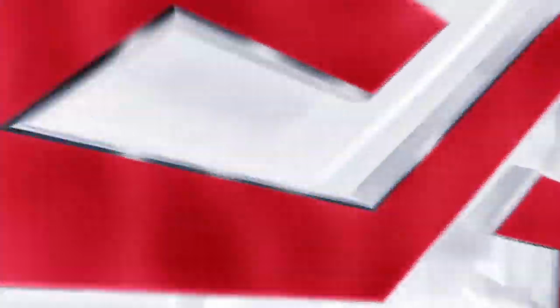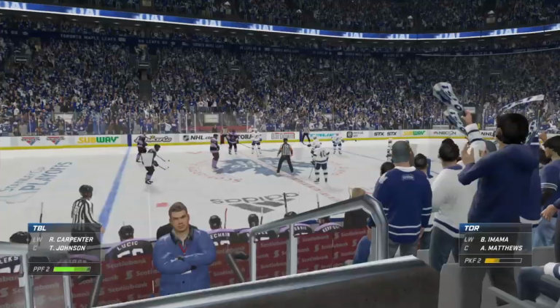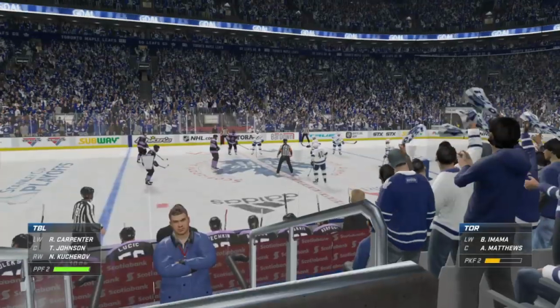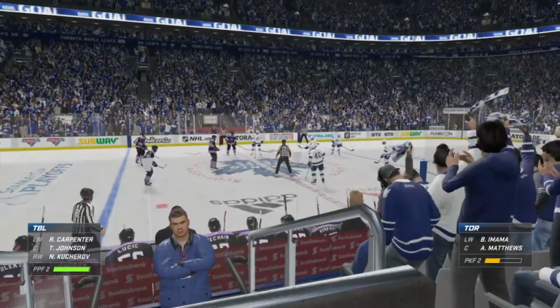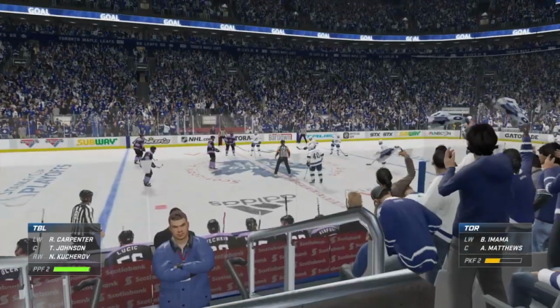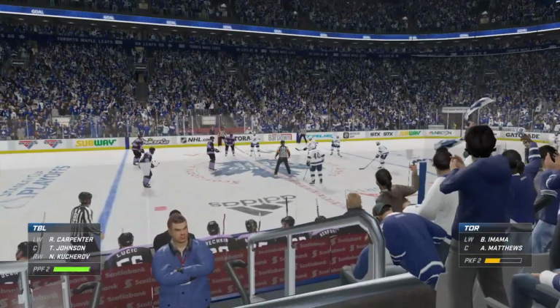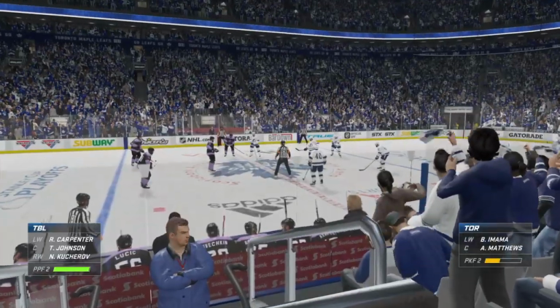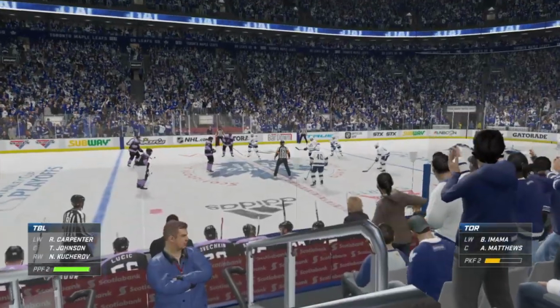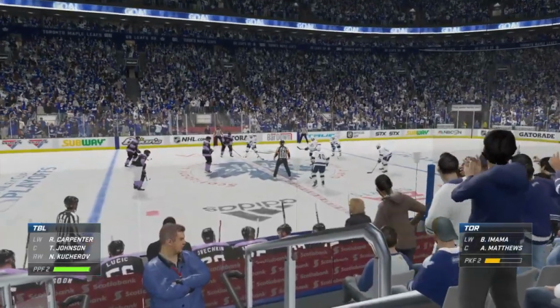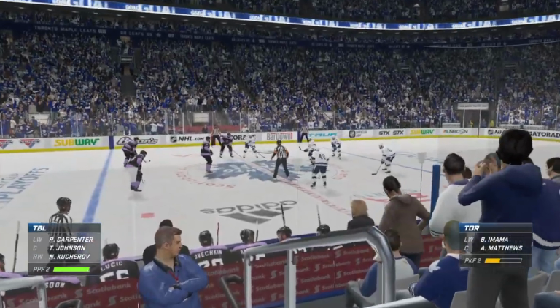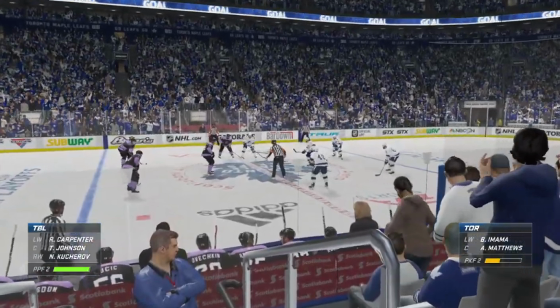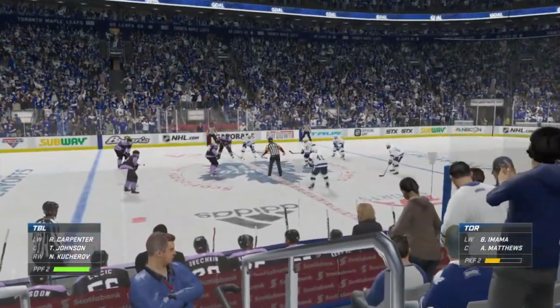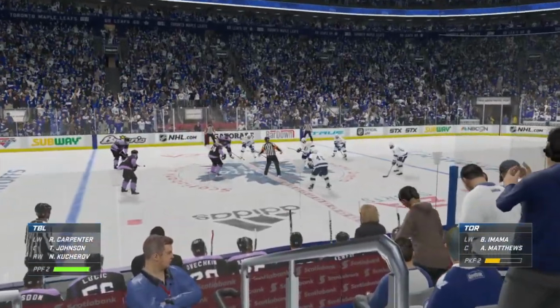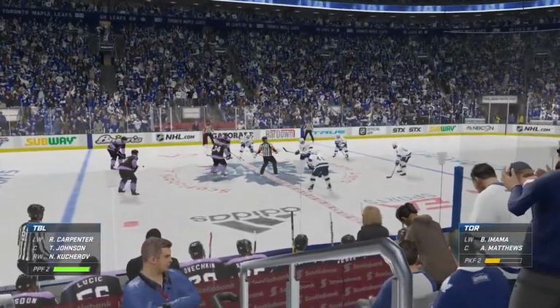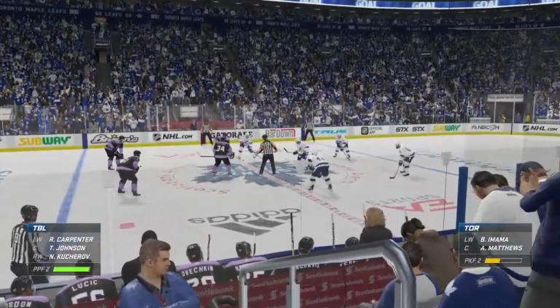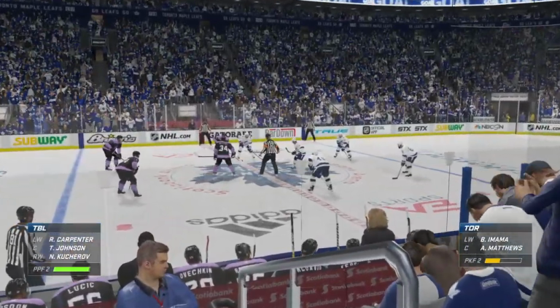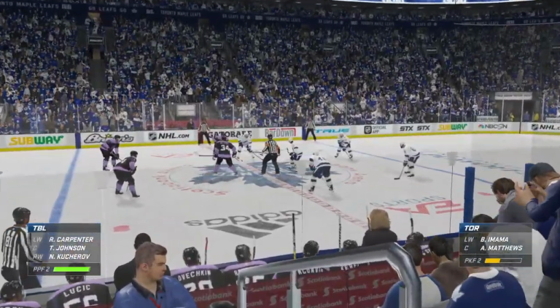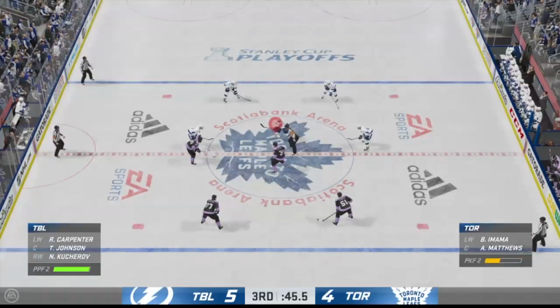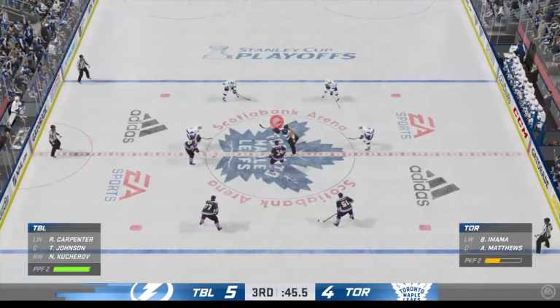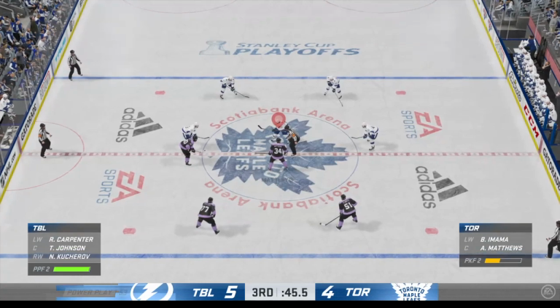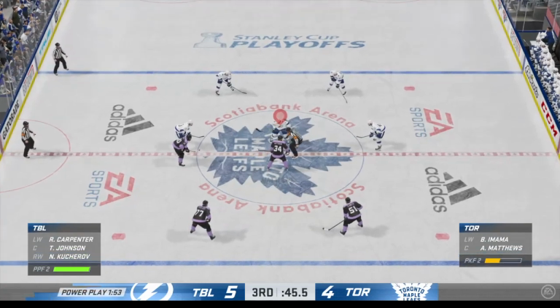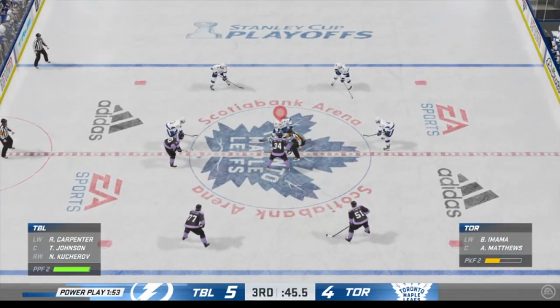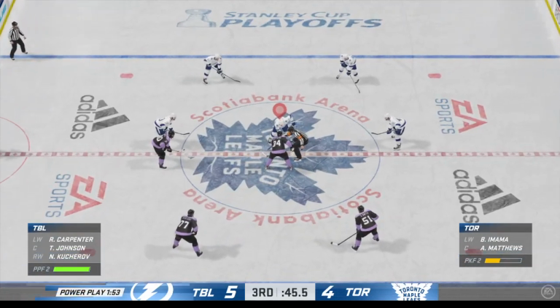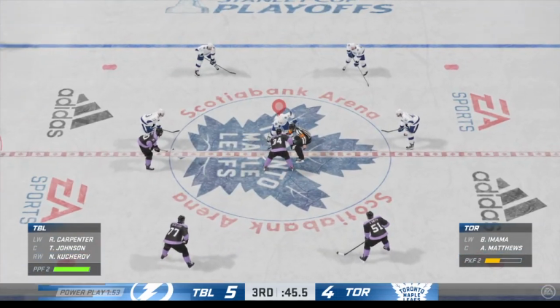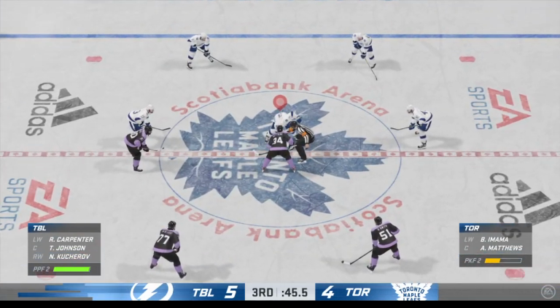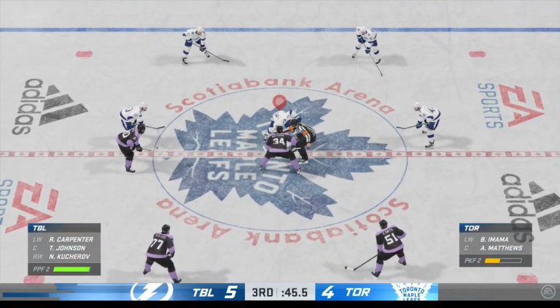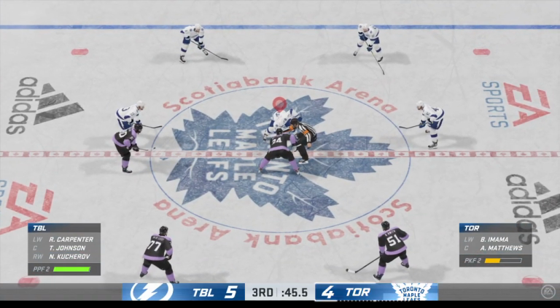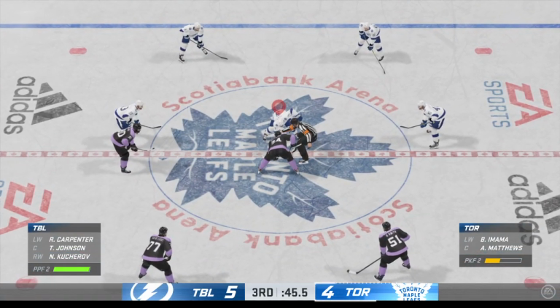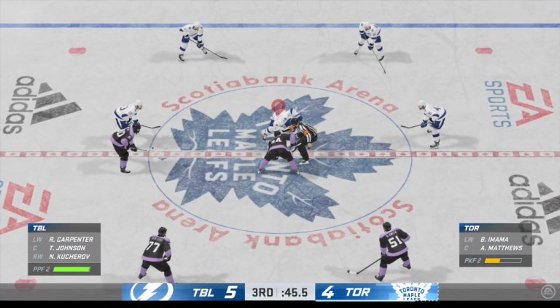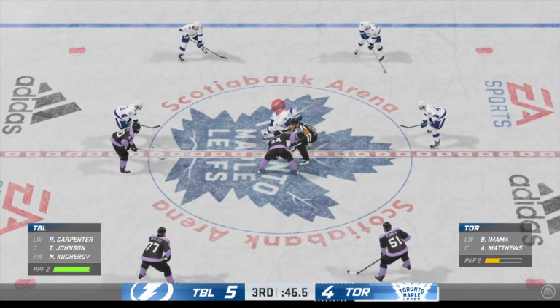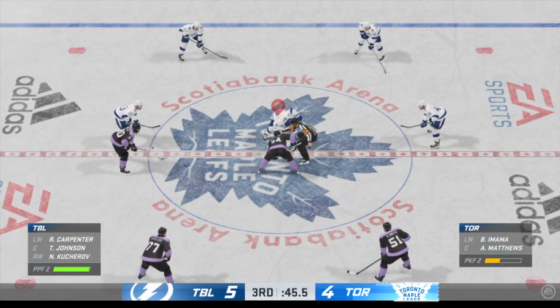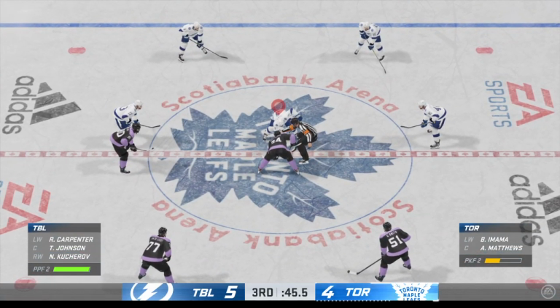Toronto's come back with a big one here in the third. Grind away, dig away. Now you've got a chance — only trailing by one goal.